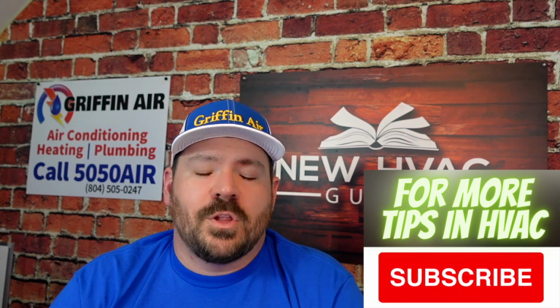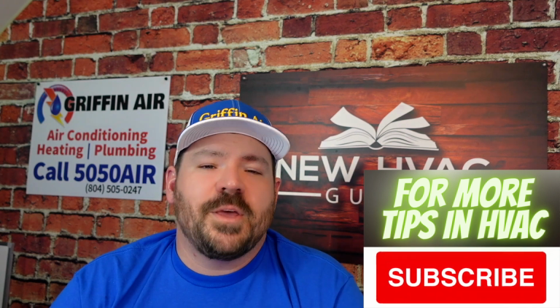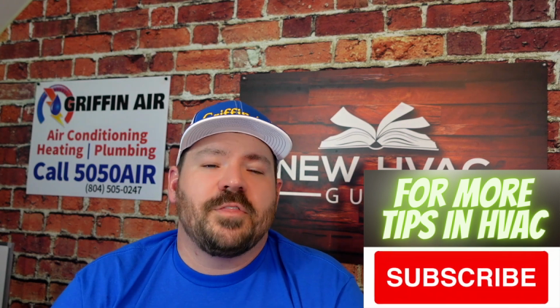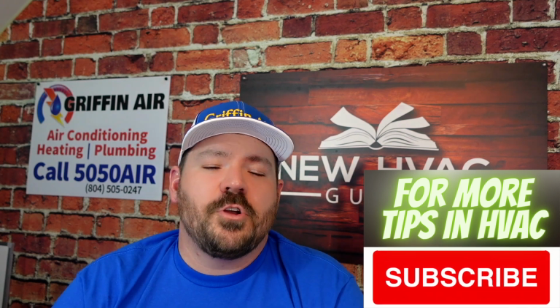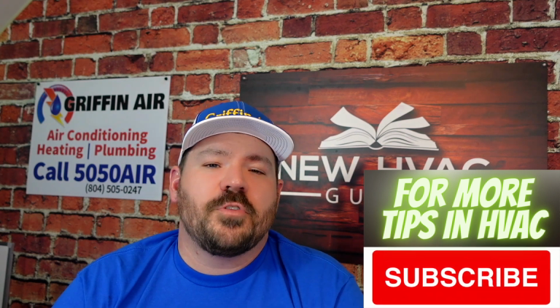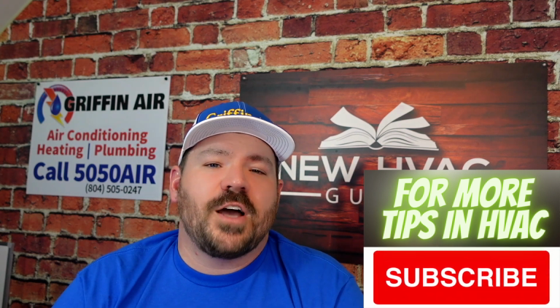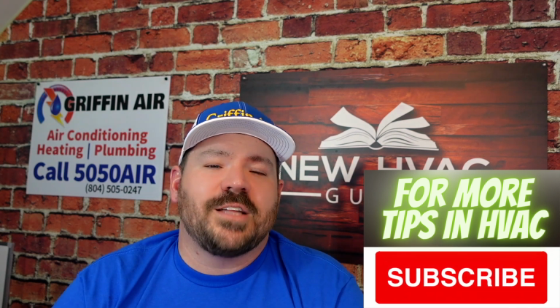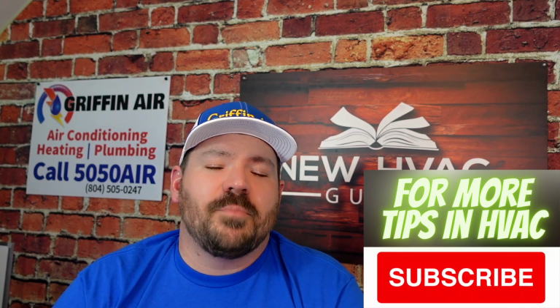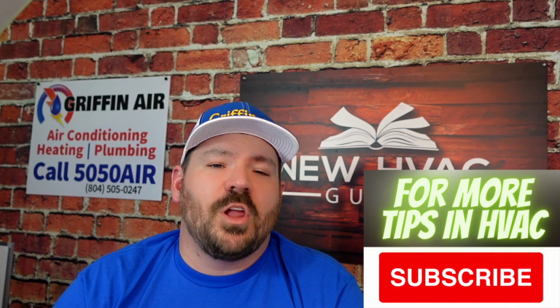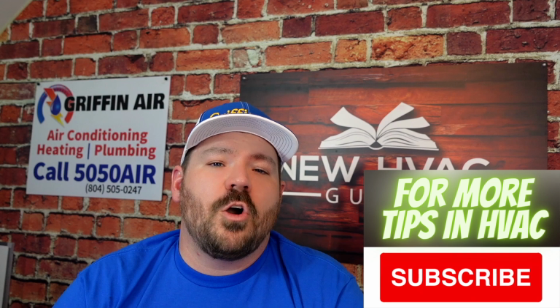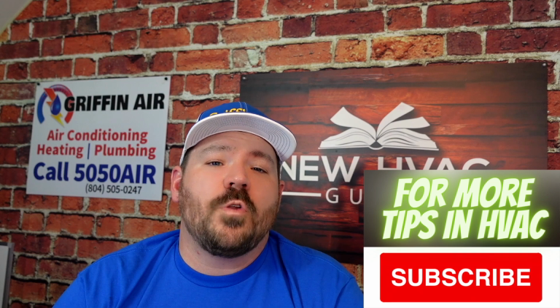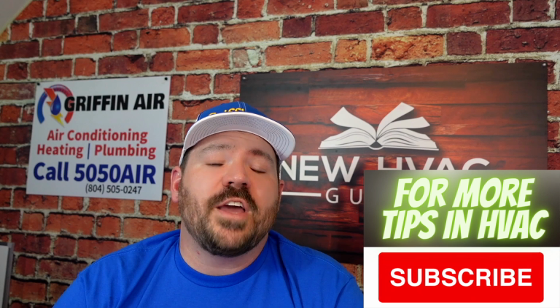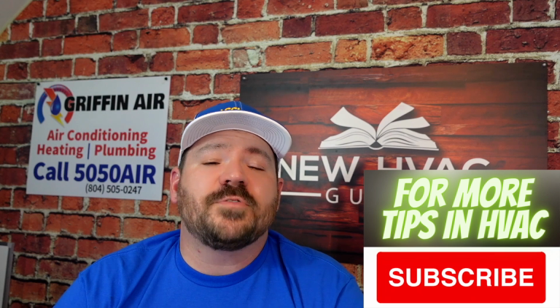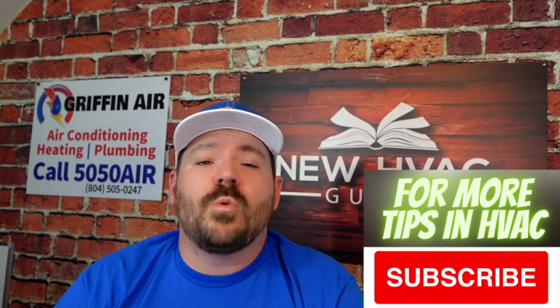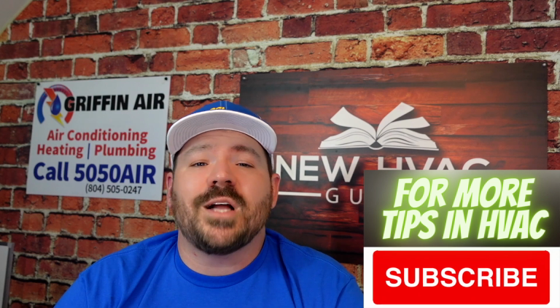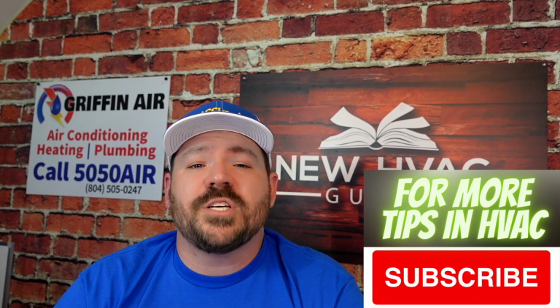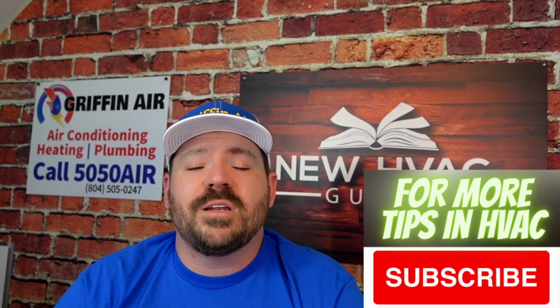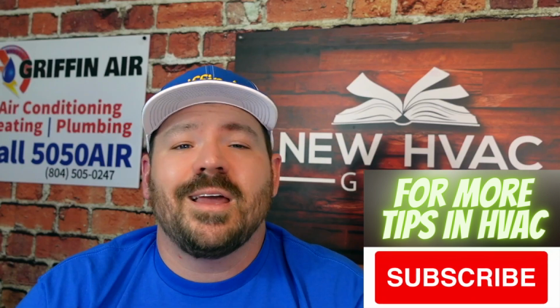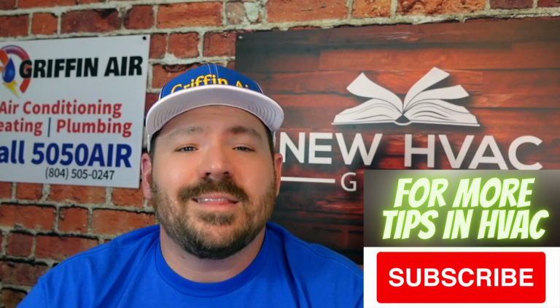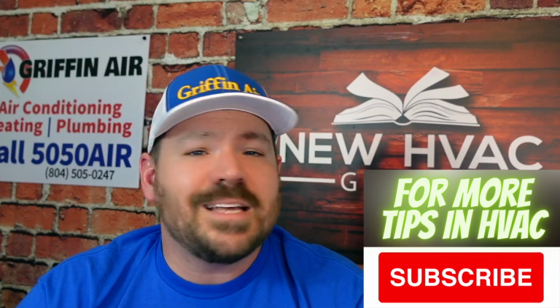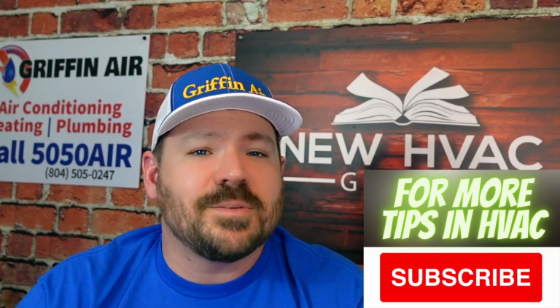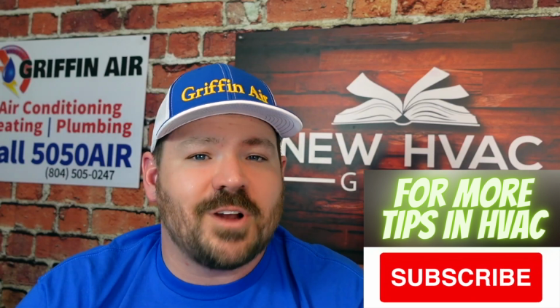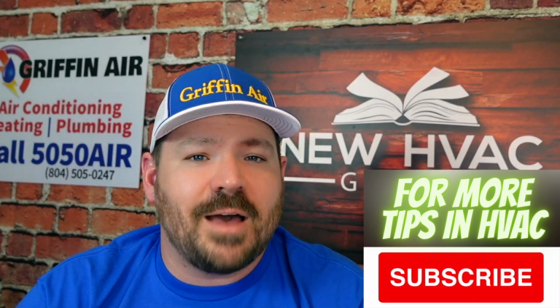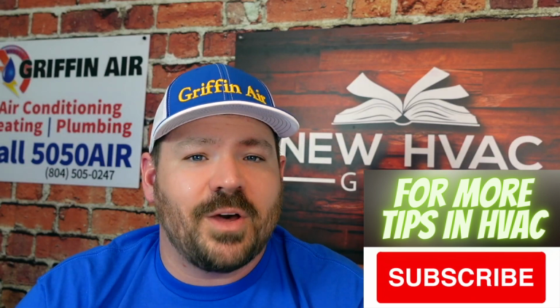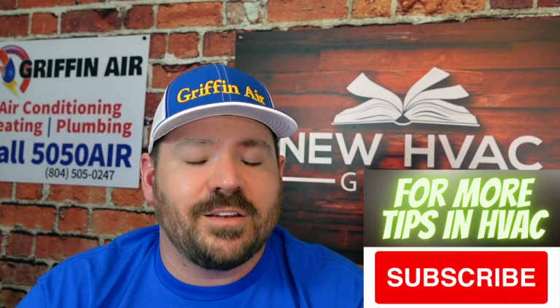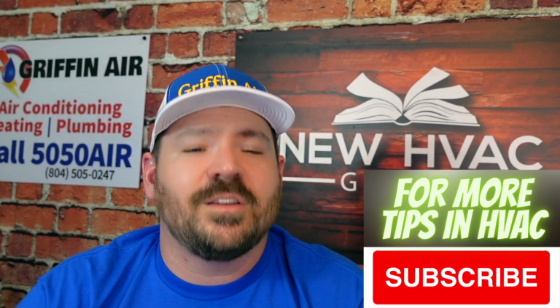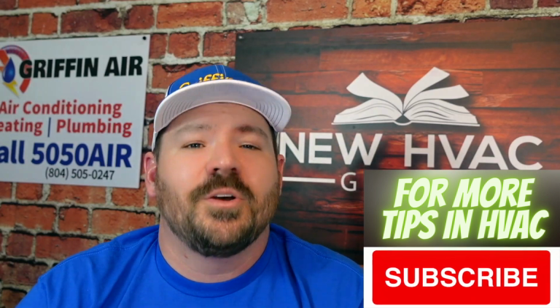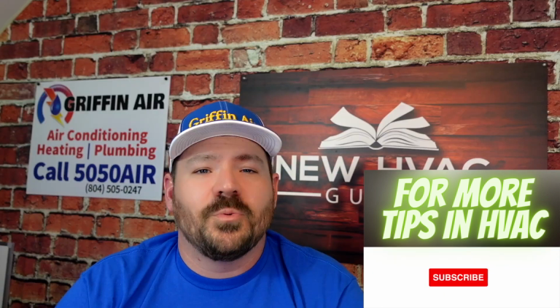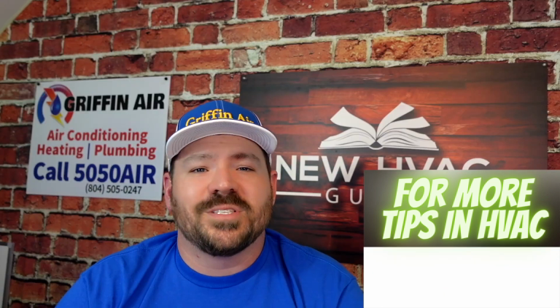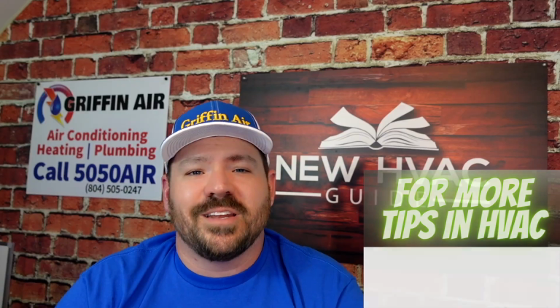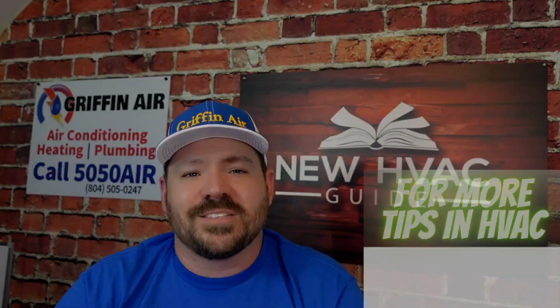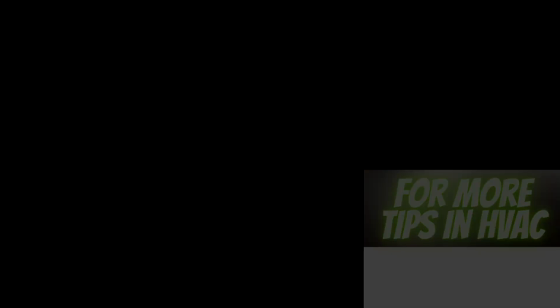Let me know your thoughts down below. Thanks for watching. Hit that subscribe button. We'll see you next time.